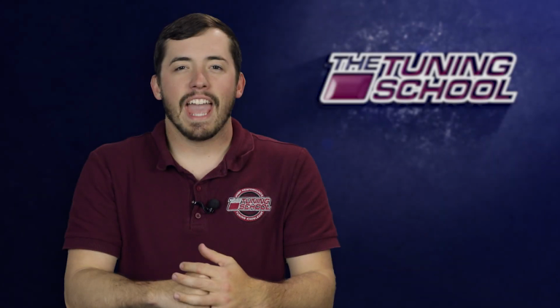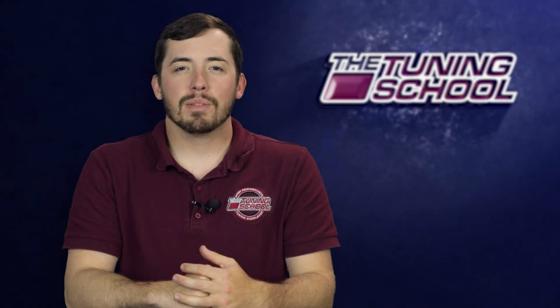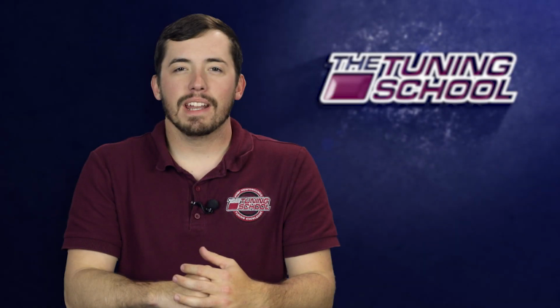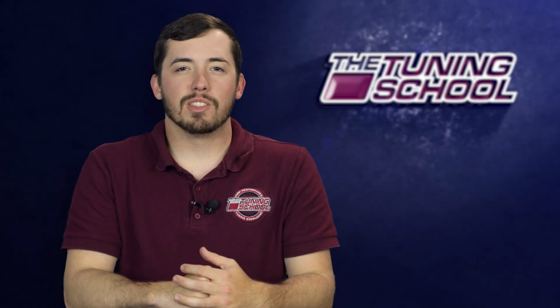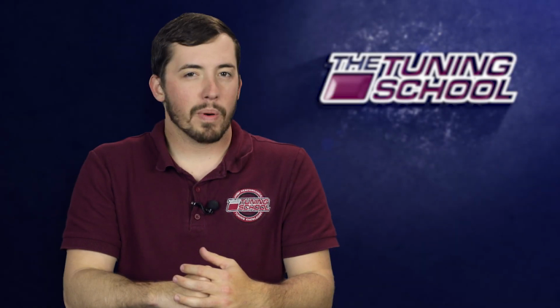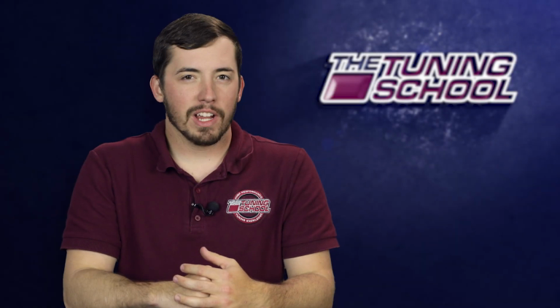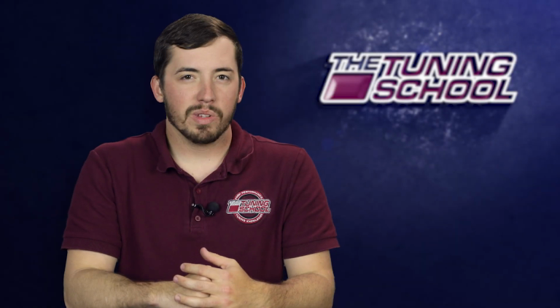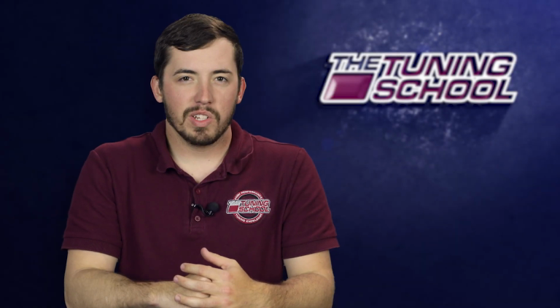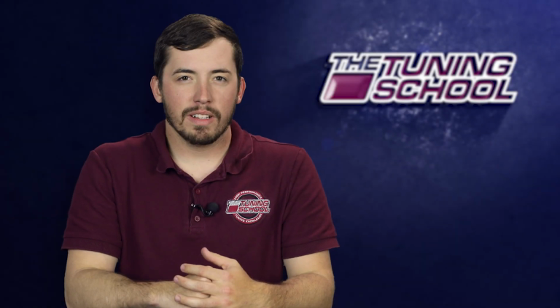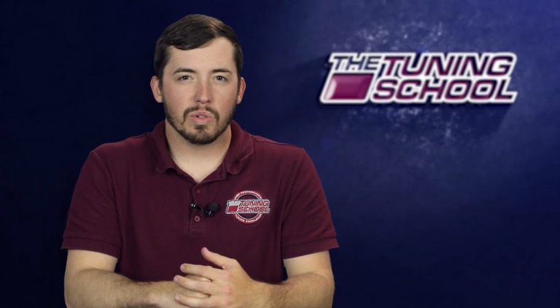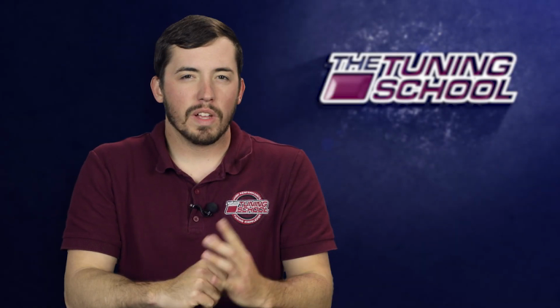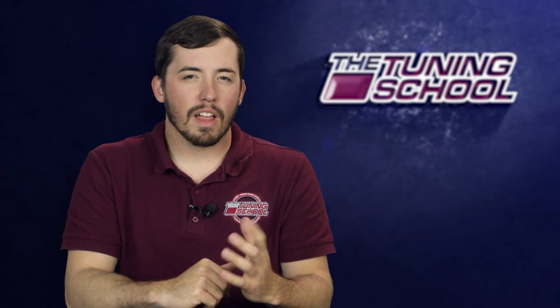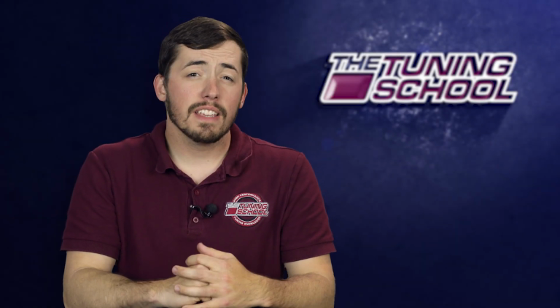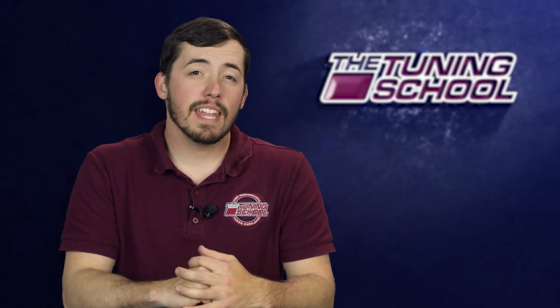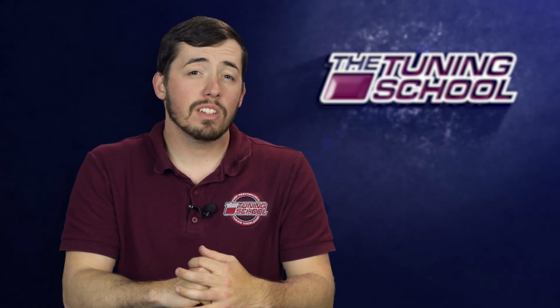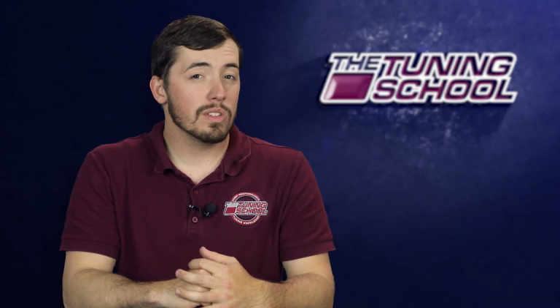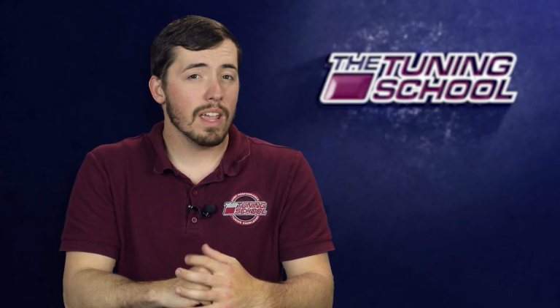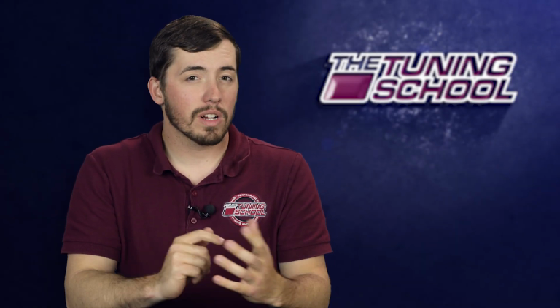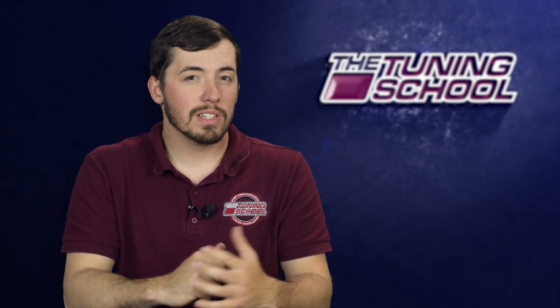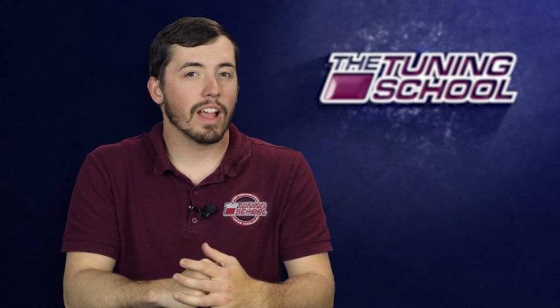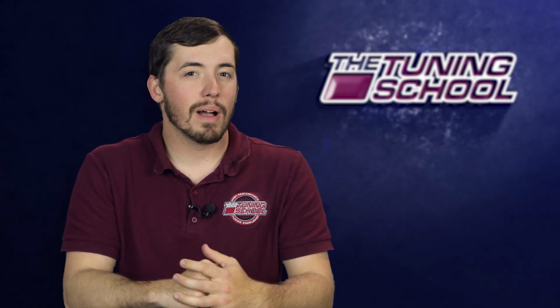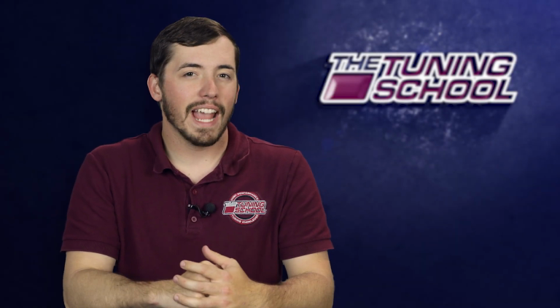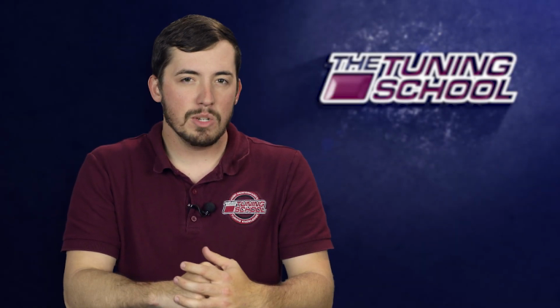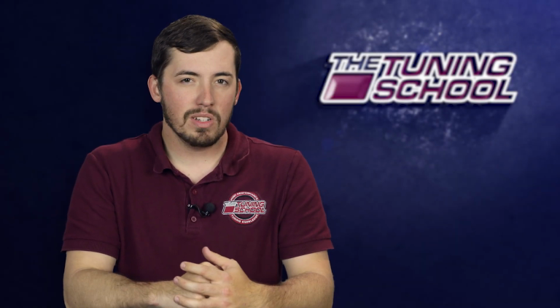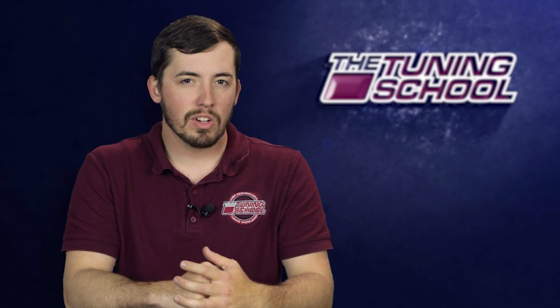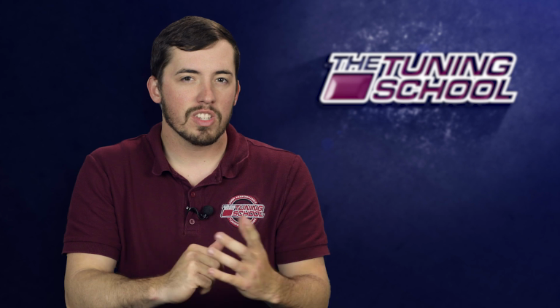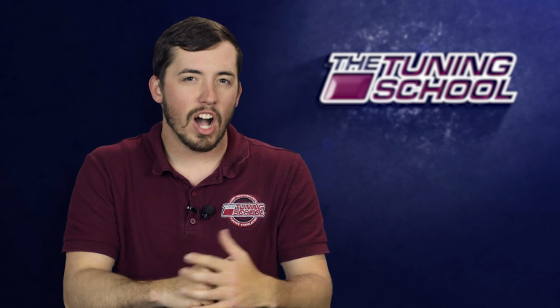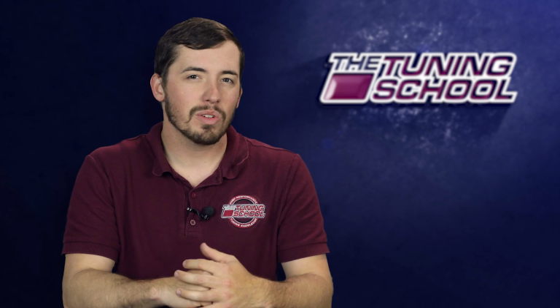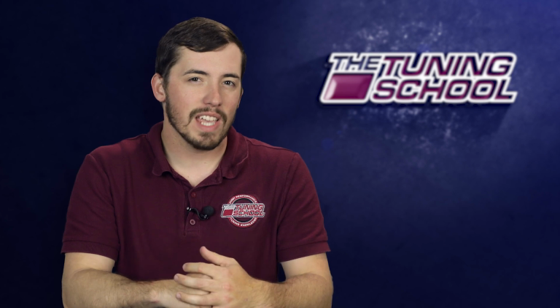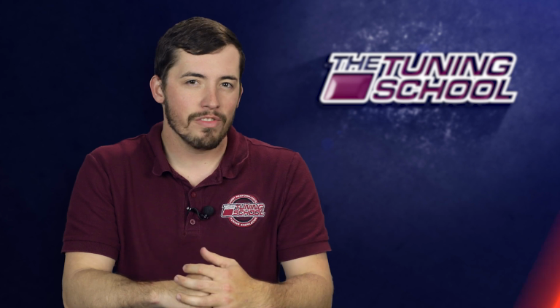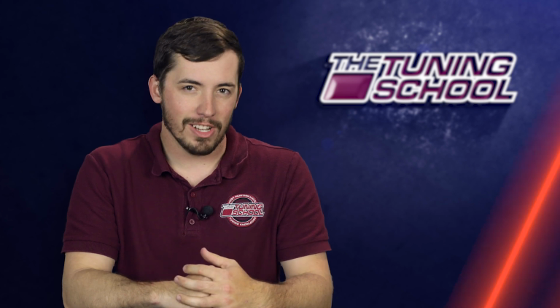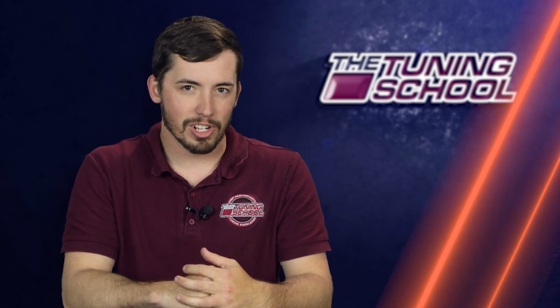Hey everybody, it's Brett here with The Tuning School and on this Tech Tuesday we're going to be talking about HP Tuners auto save feature.